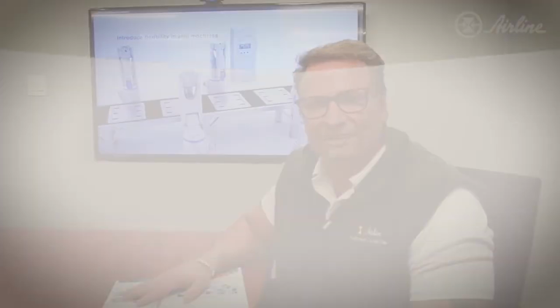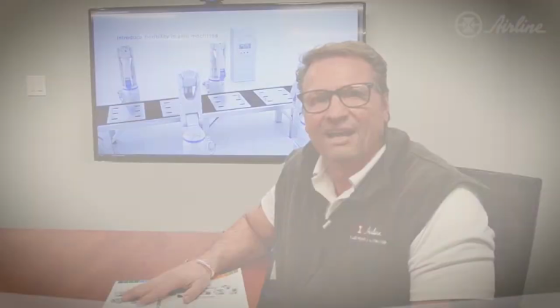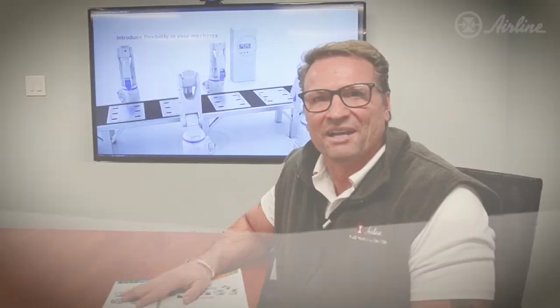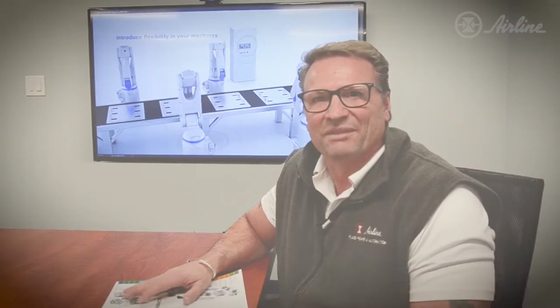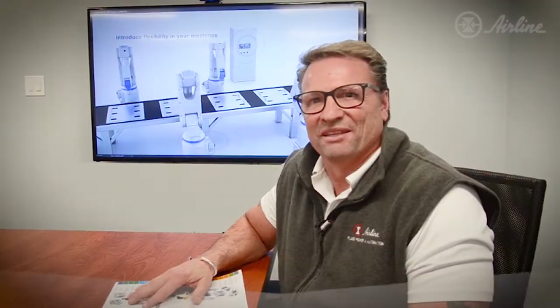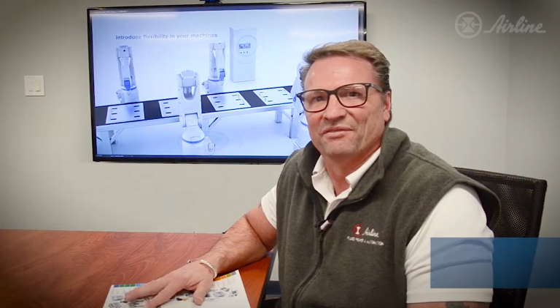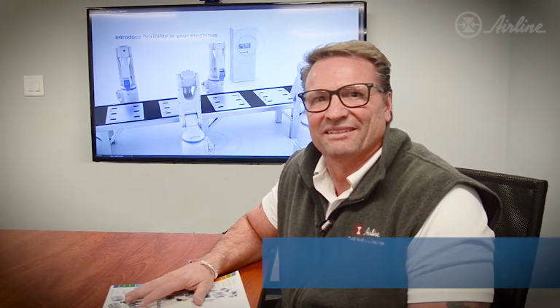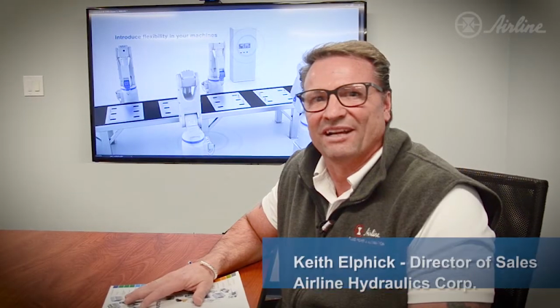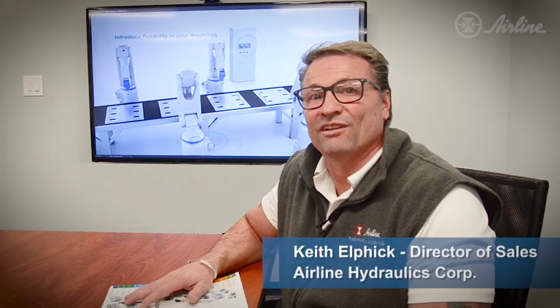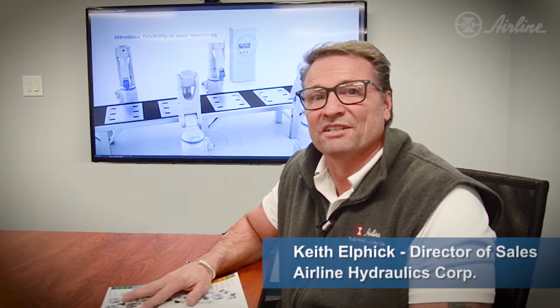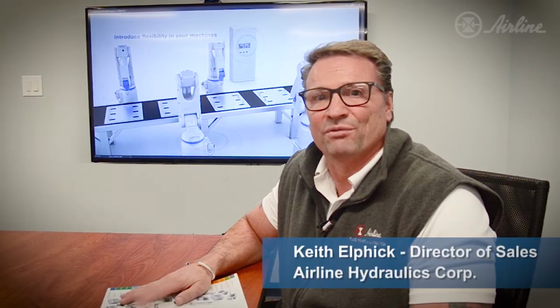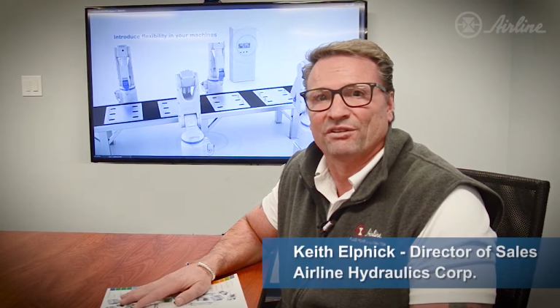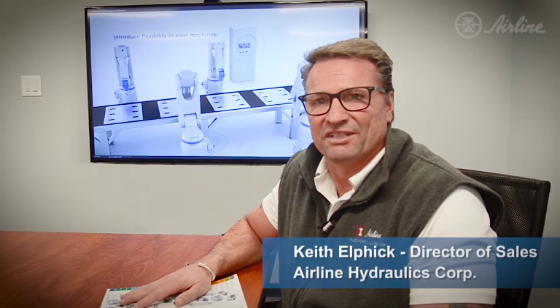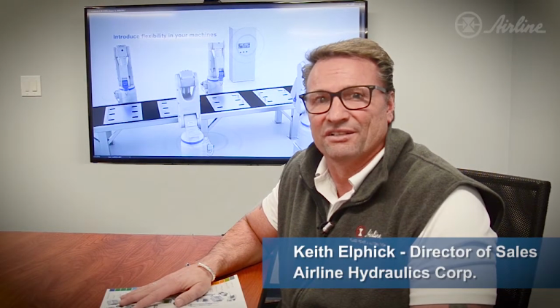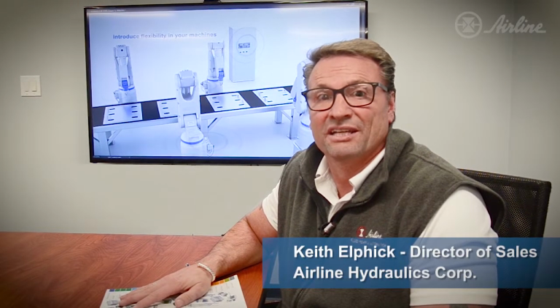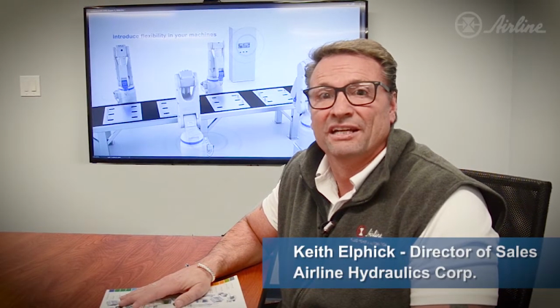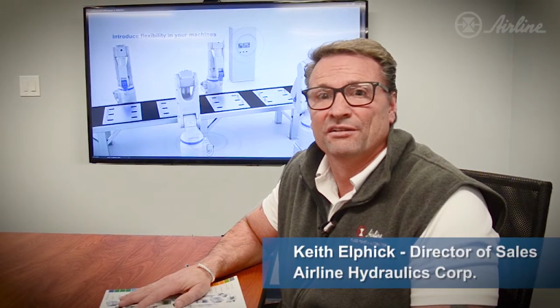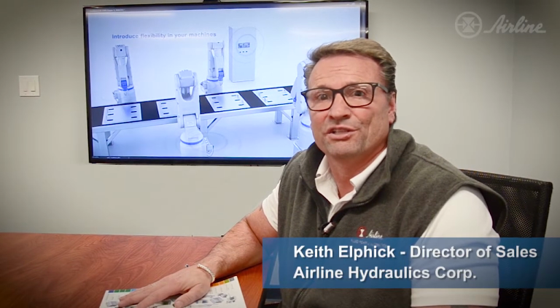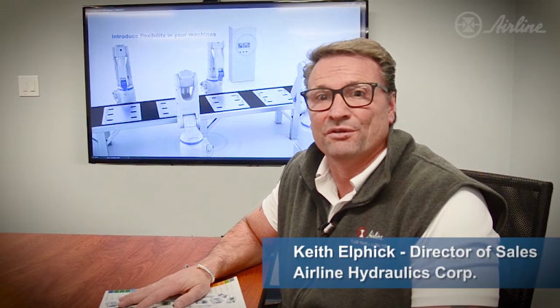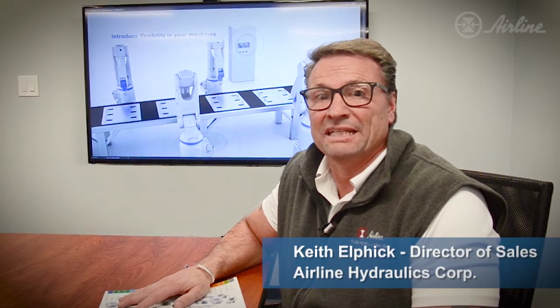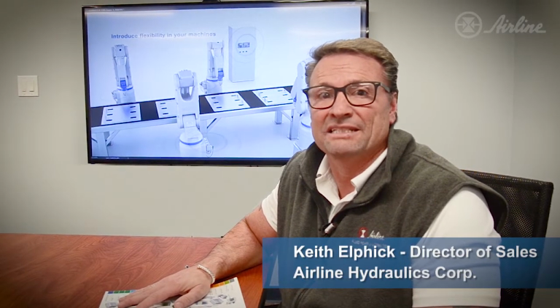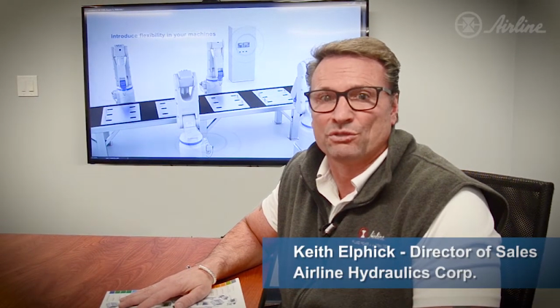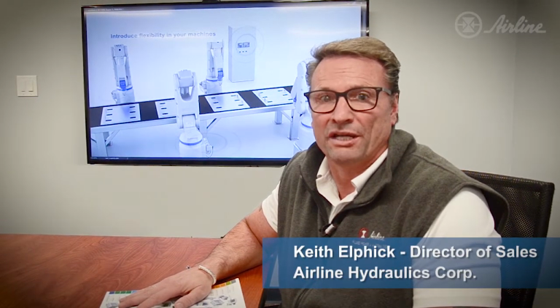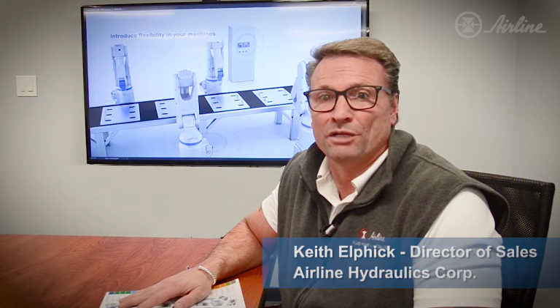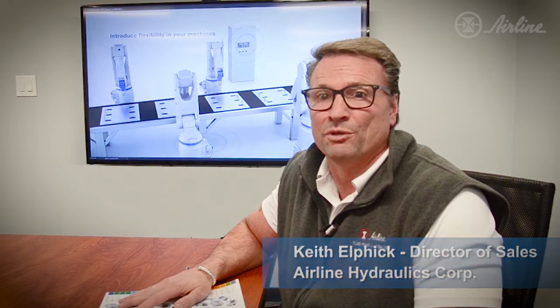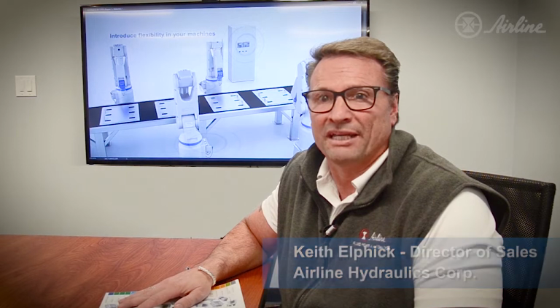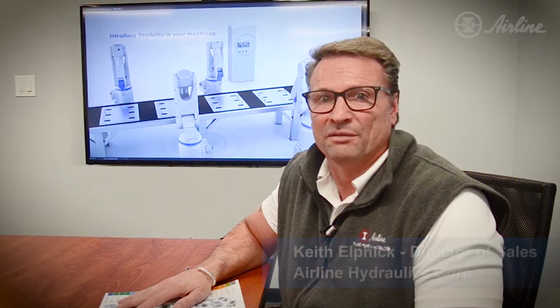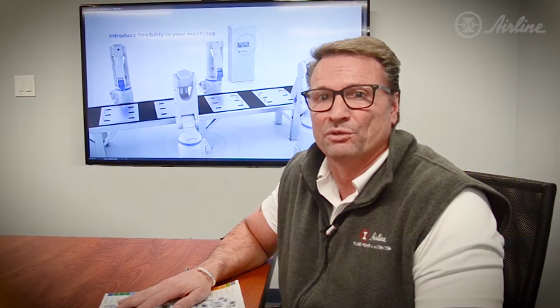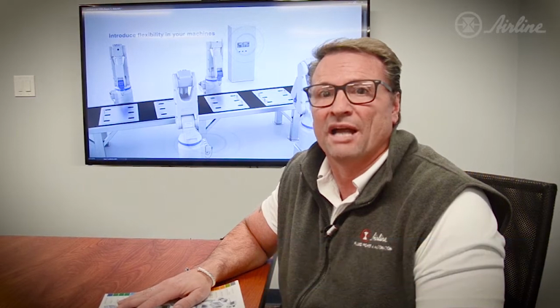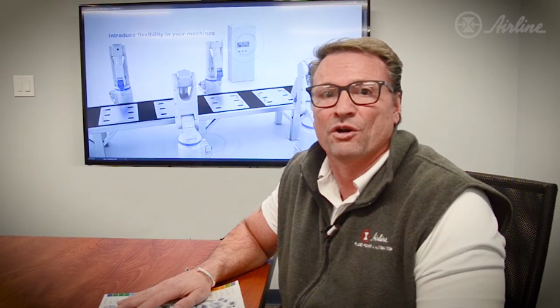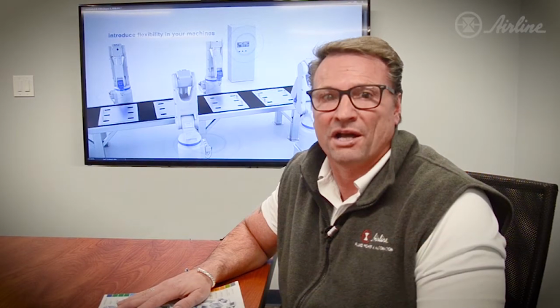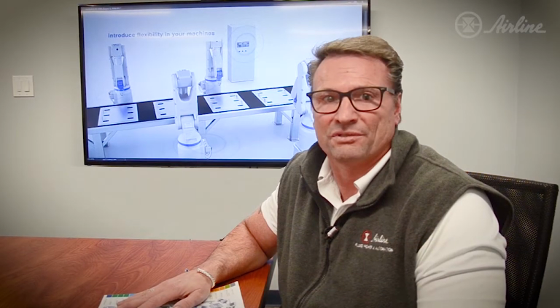Hi, I'm Keith Elphick, Airlines Director of Sales, here to show you the easiest way to communicate between I.O. modules.